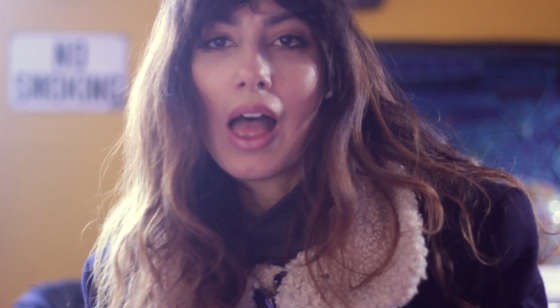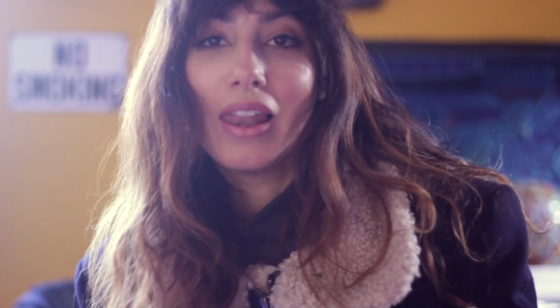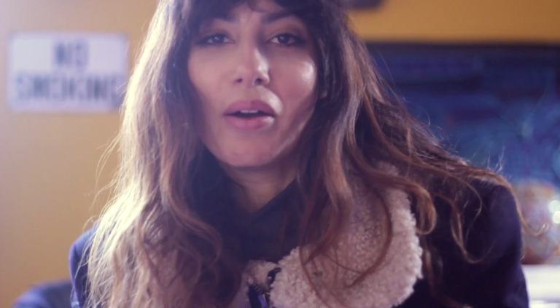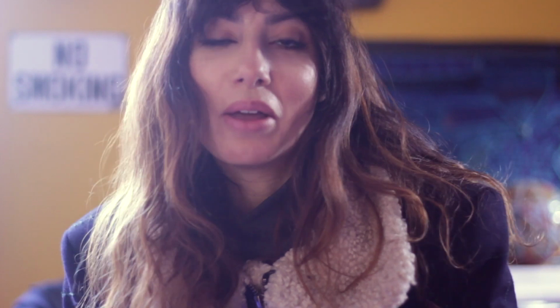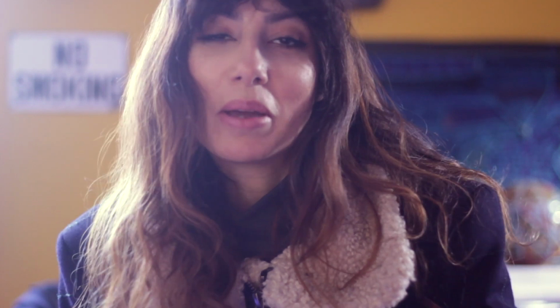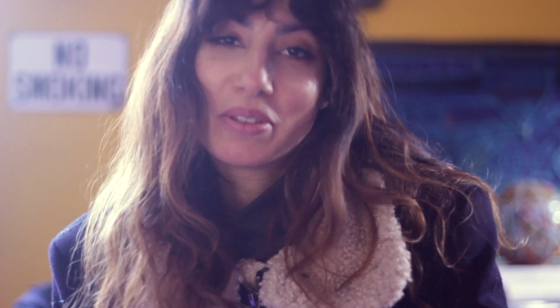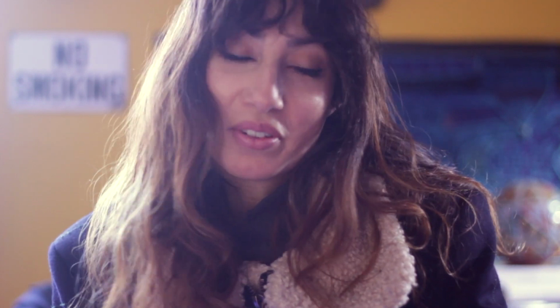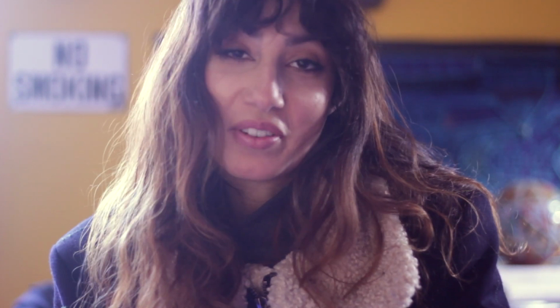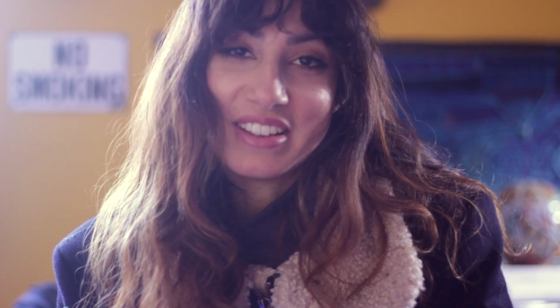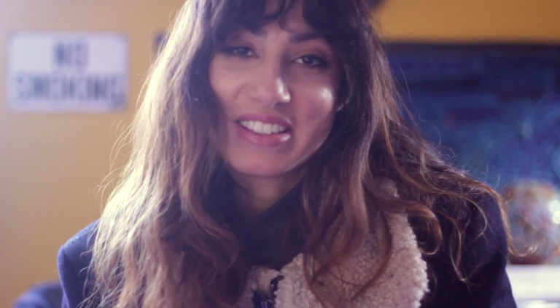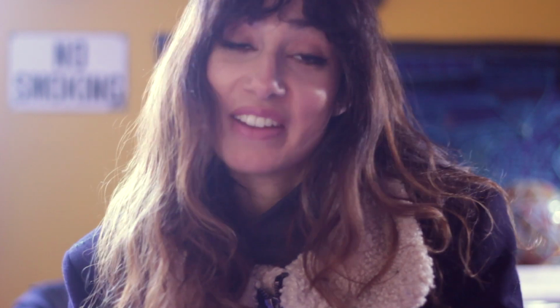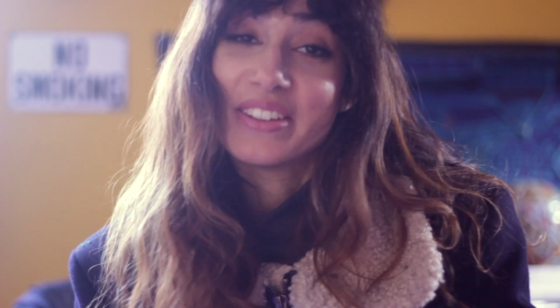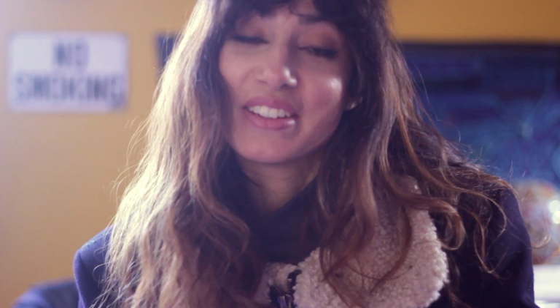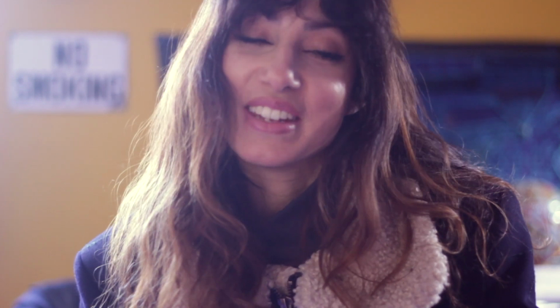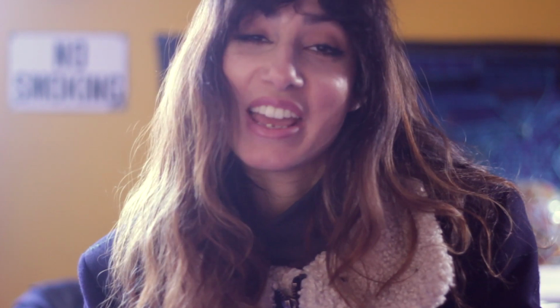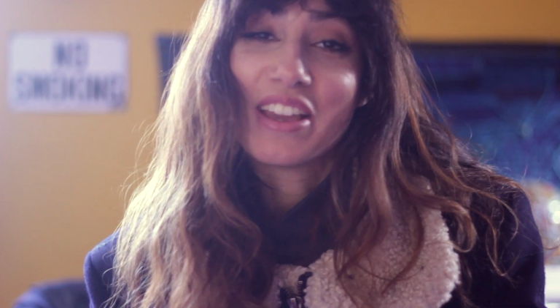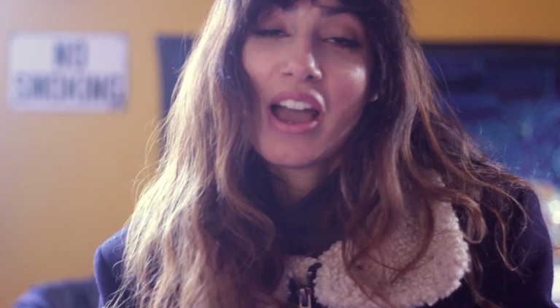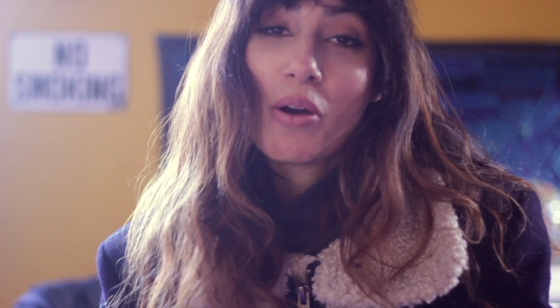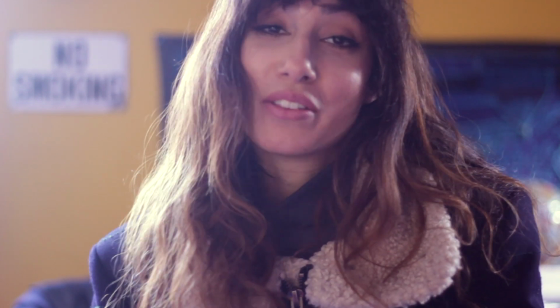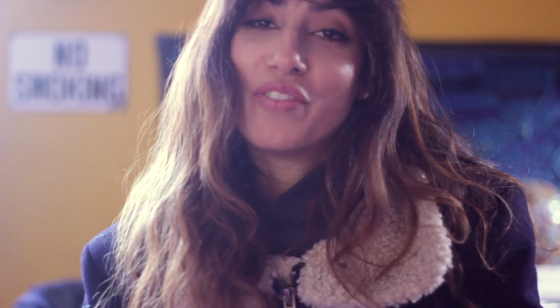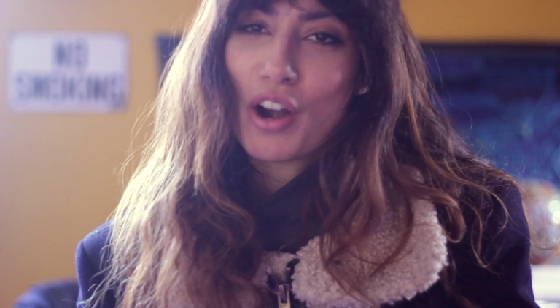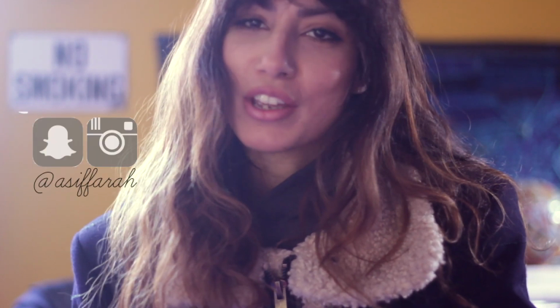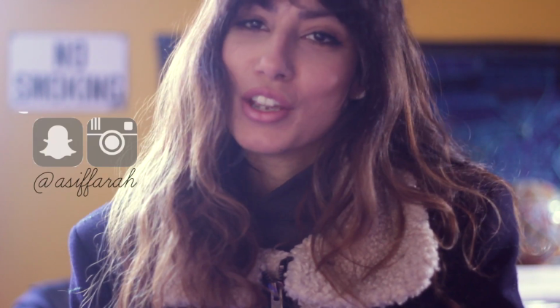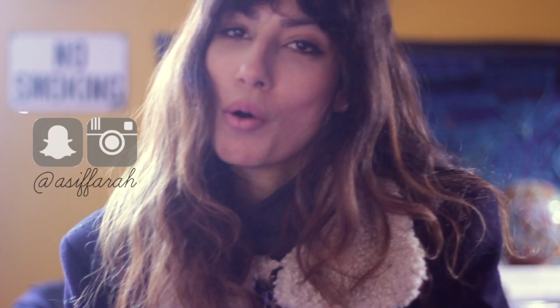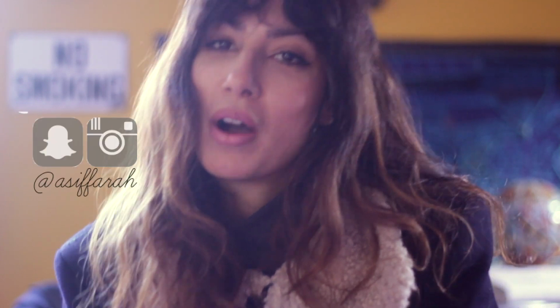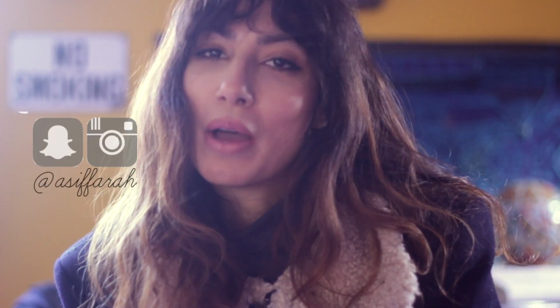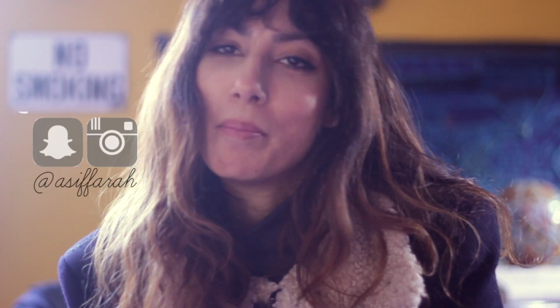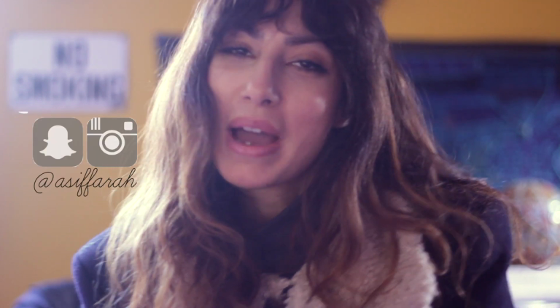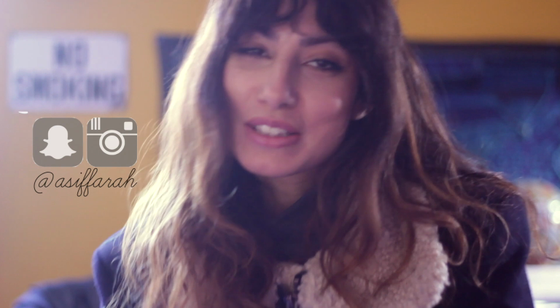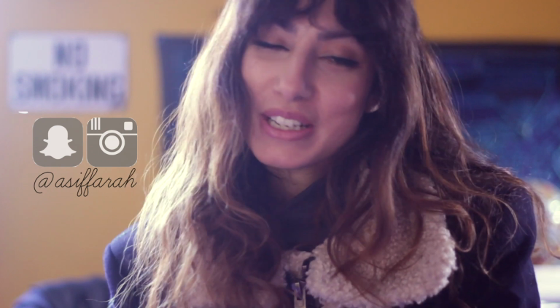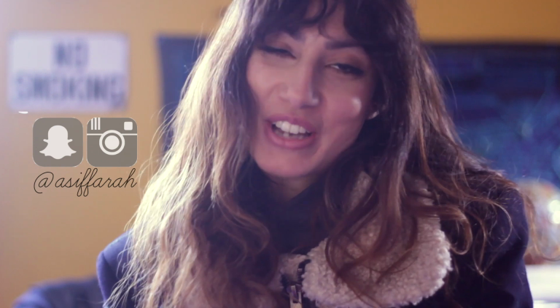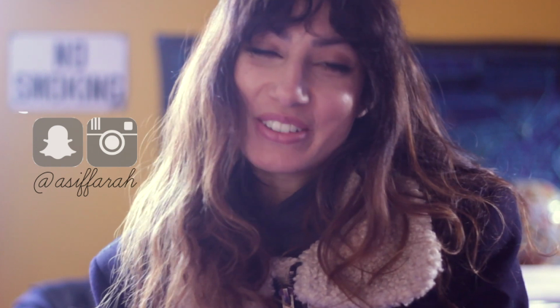Hello, hello my beautiful friends. How are you doing today? It's Farrah here.